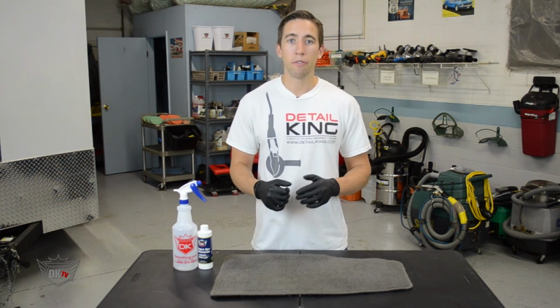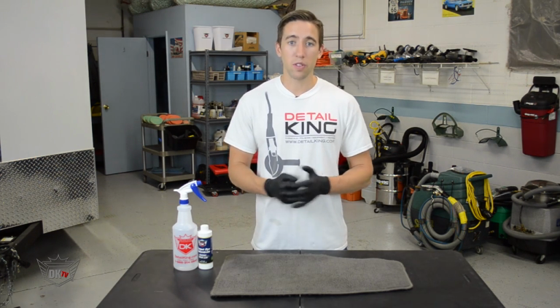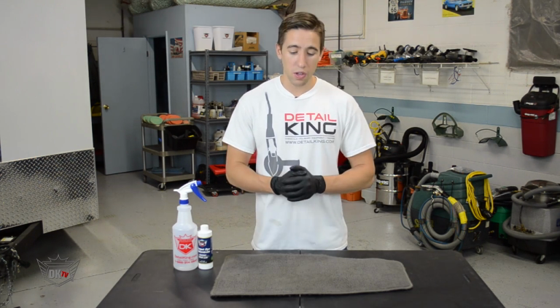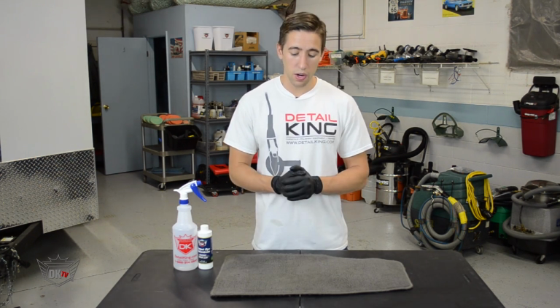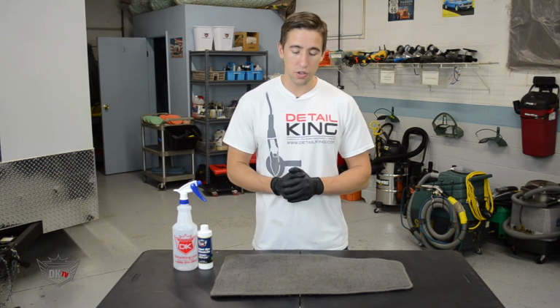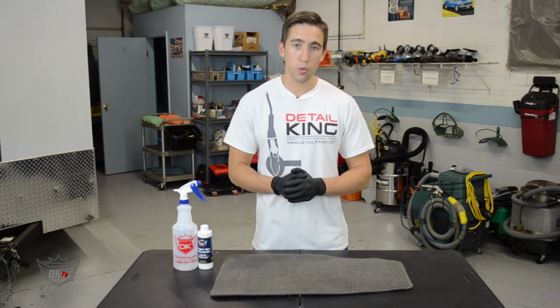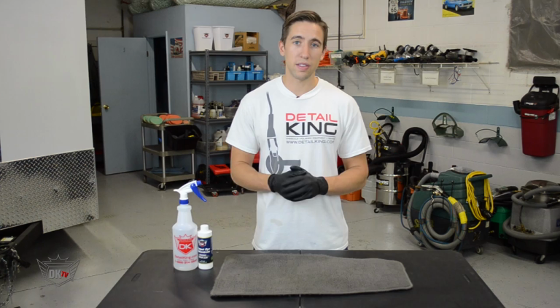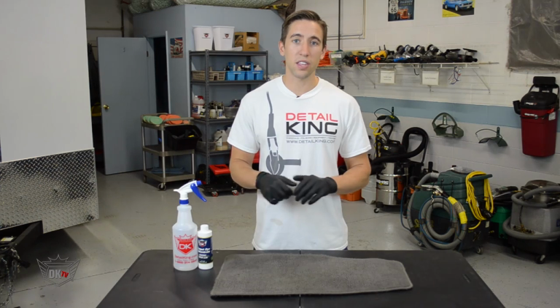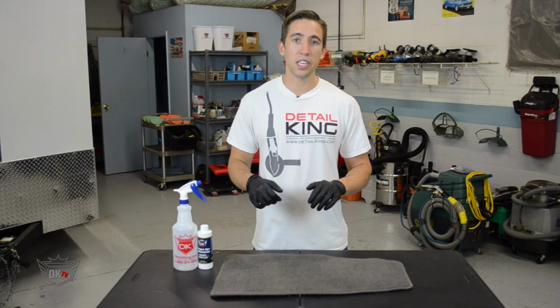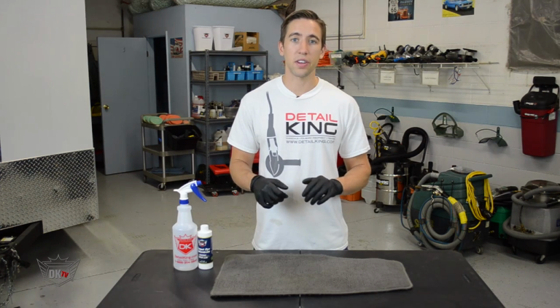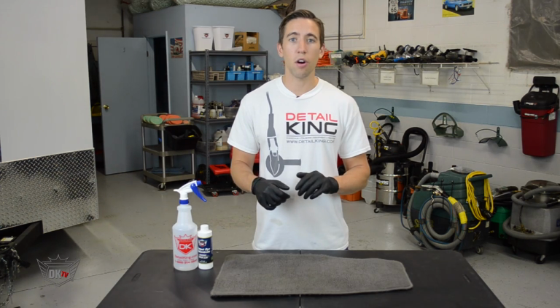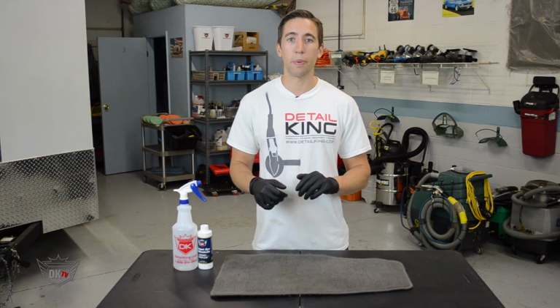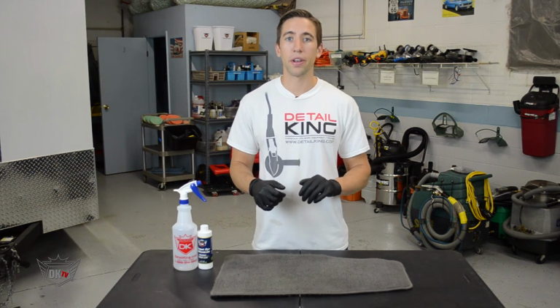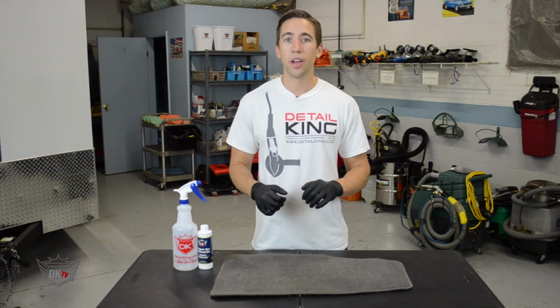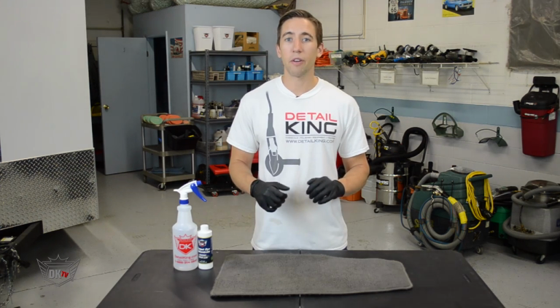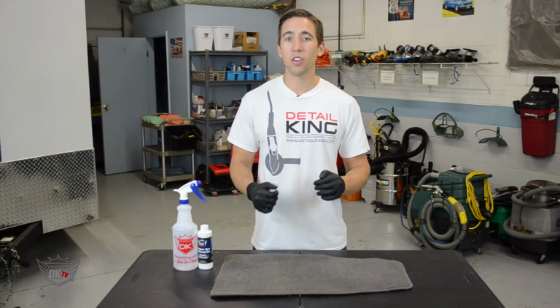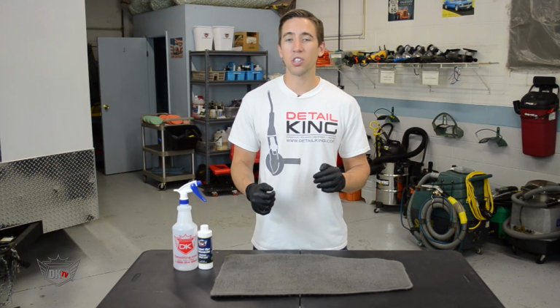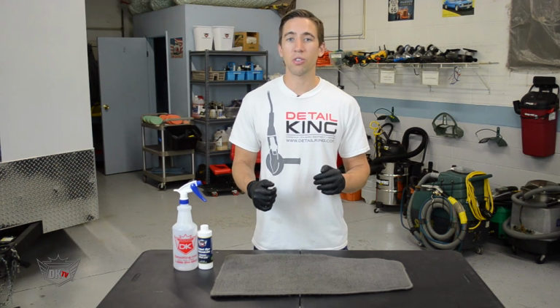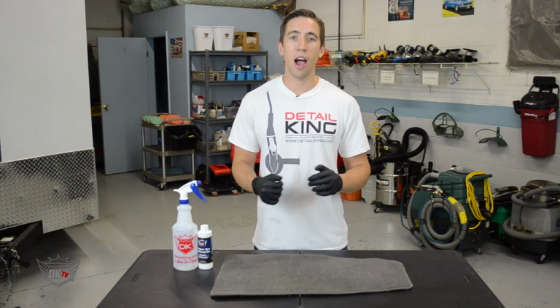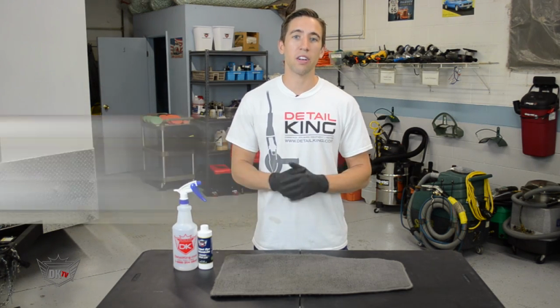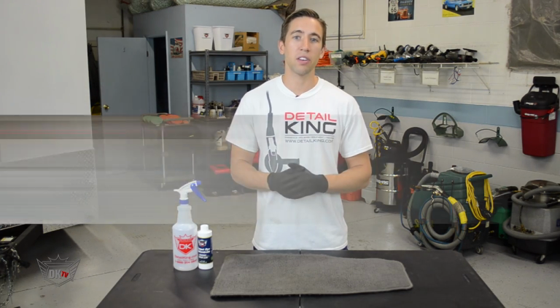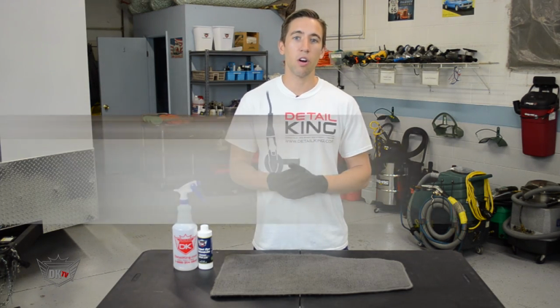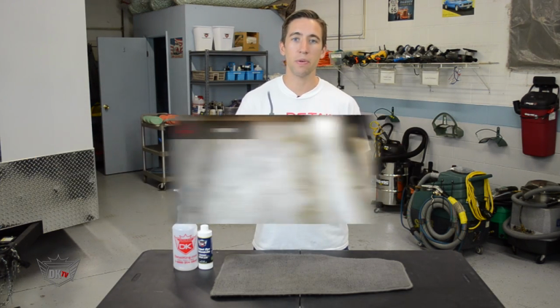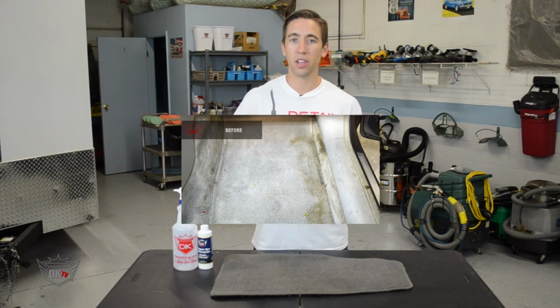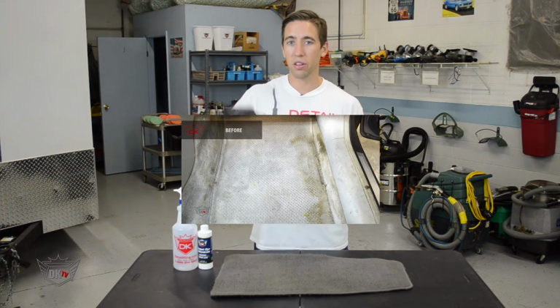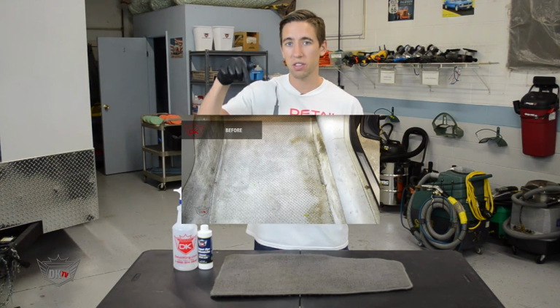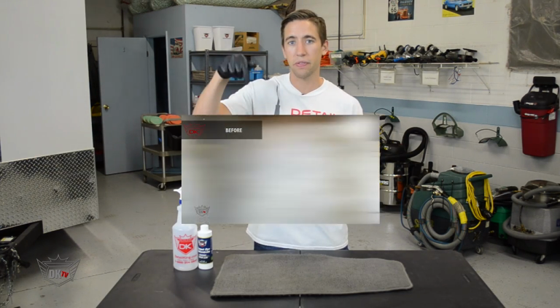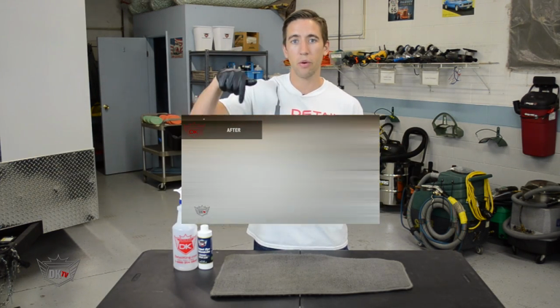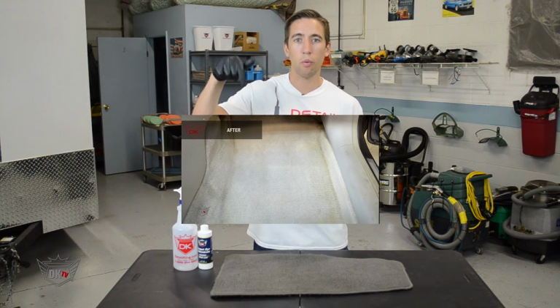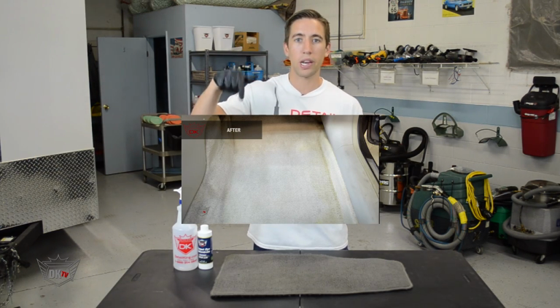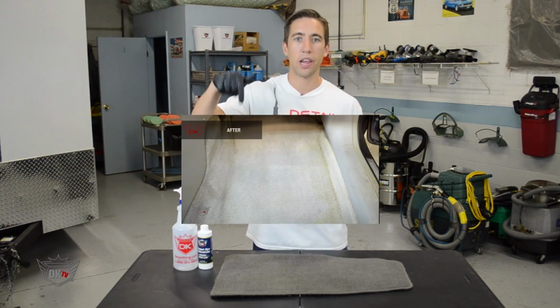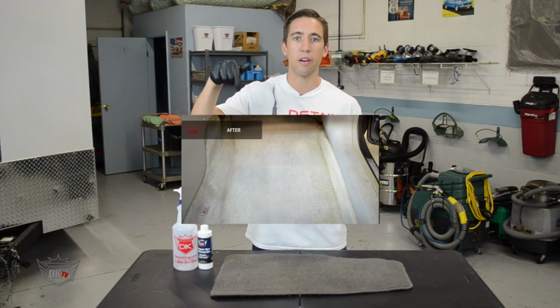First thing you want to do is clean the carpet. Now if you're not sure how to clean carpet, click on this video right here.